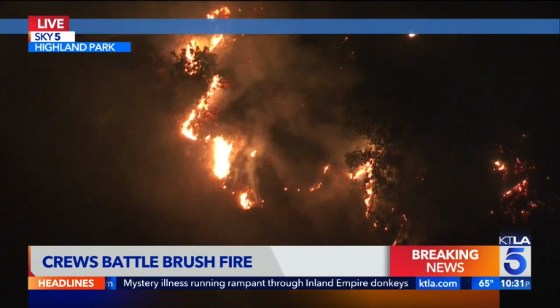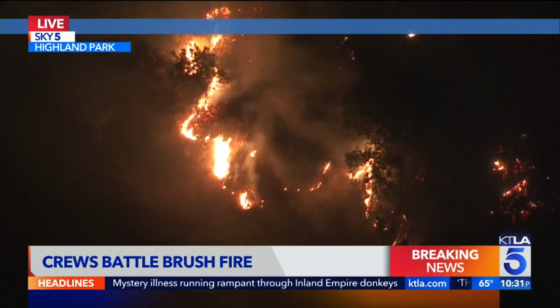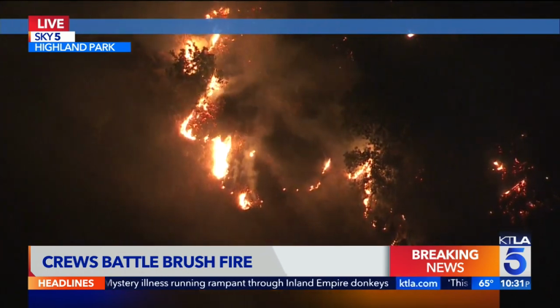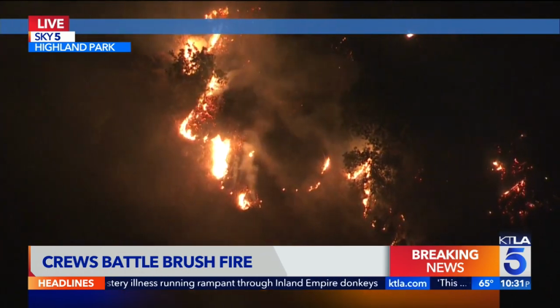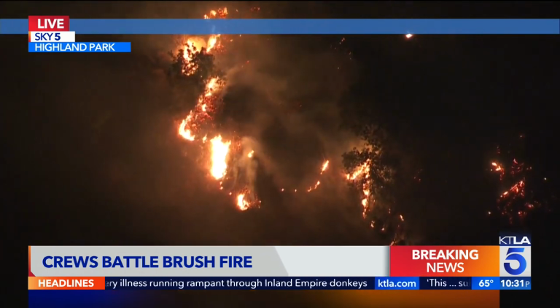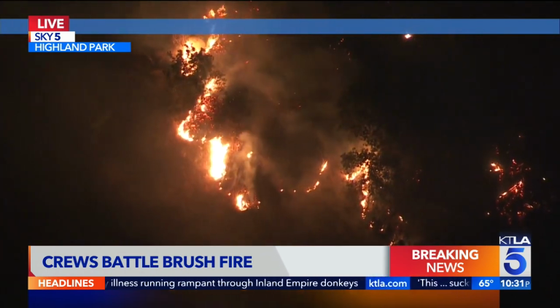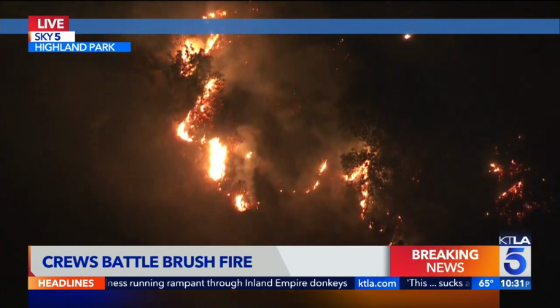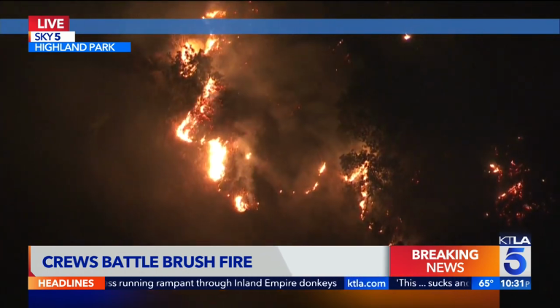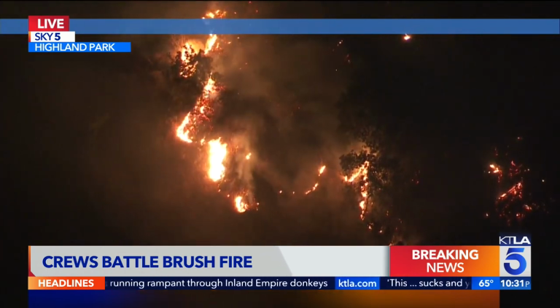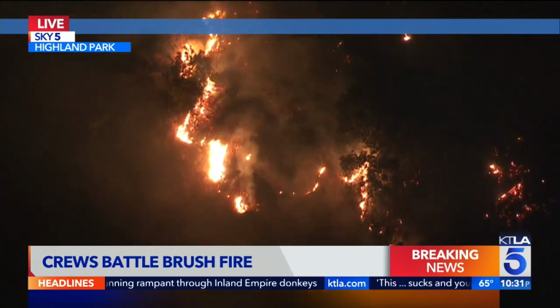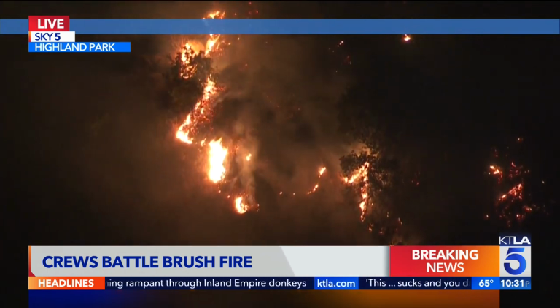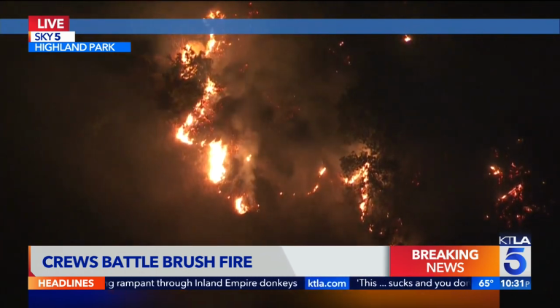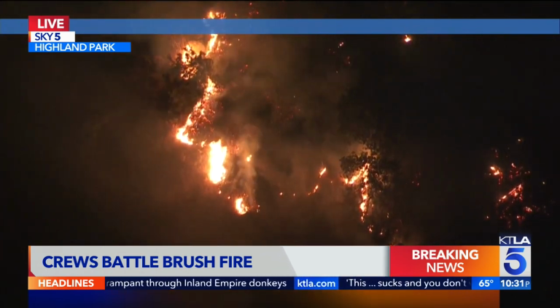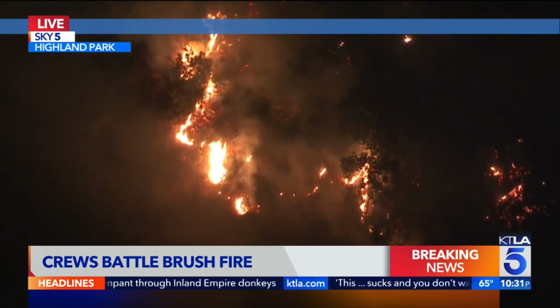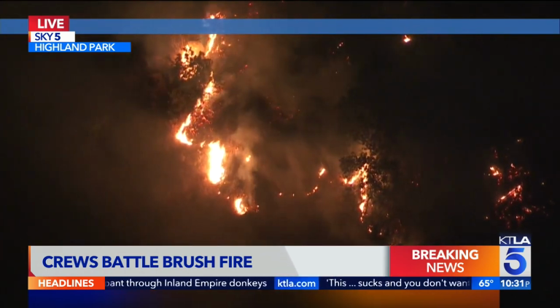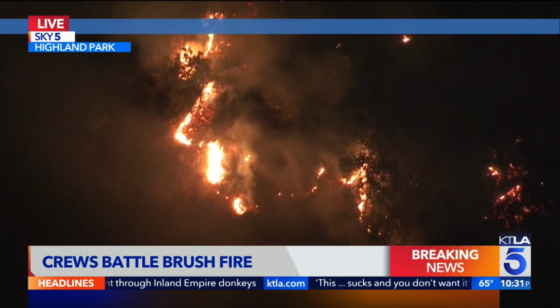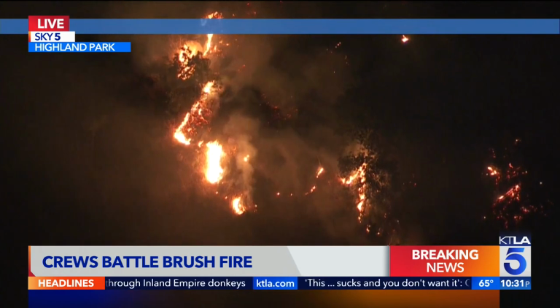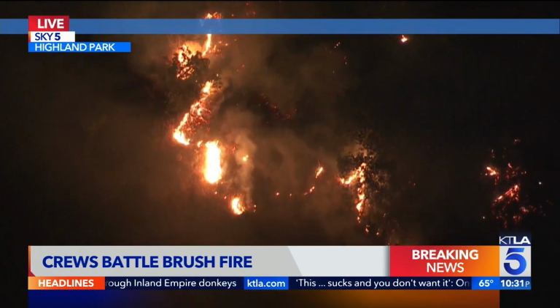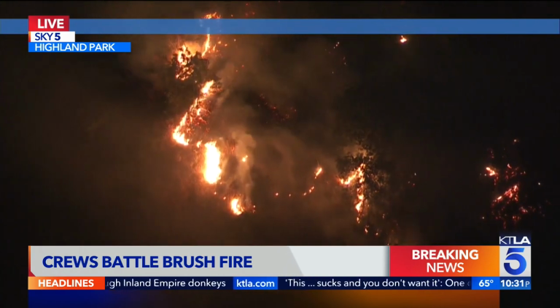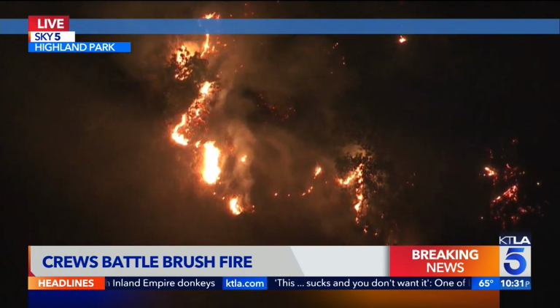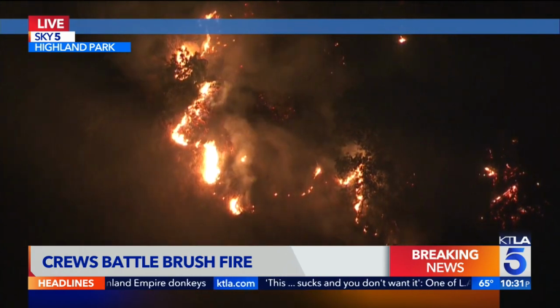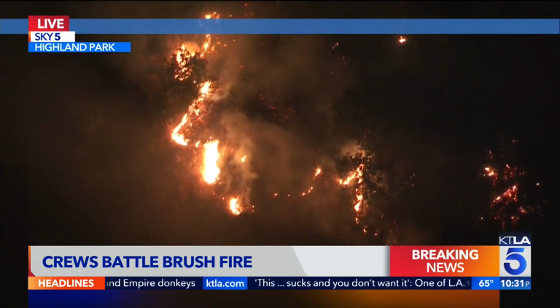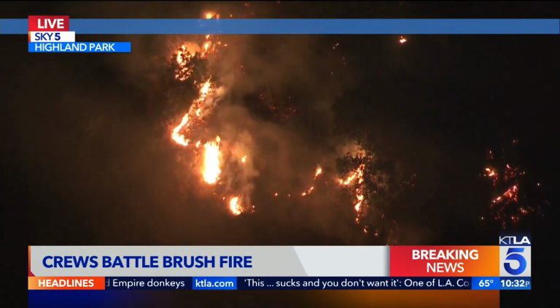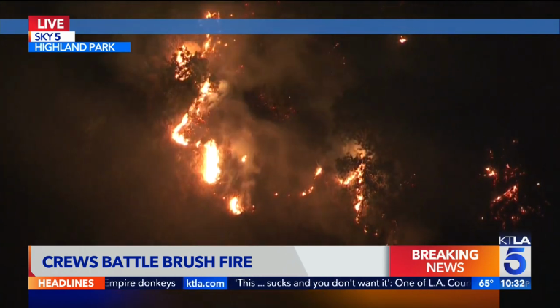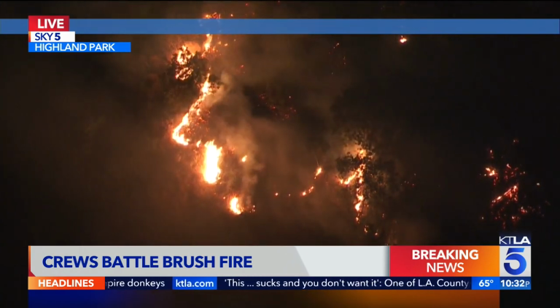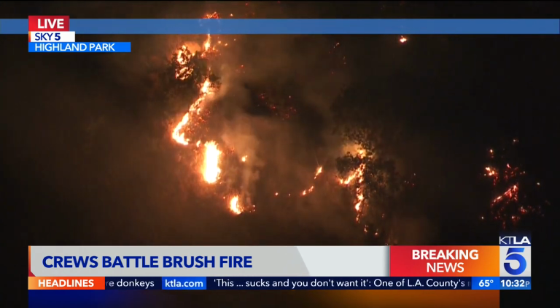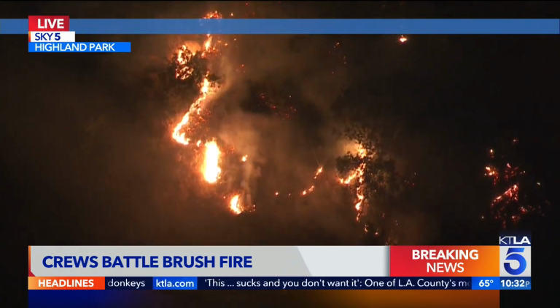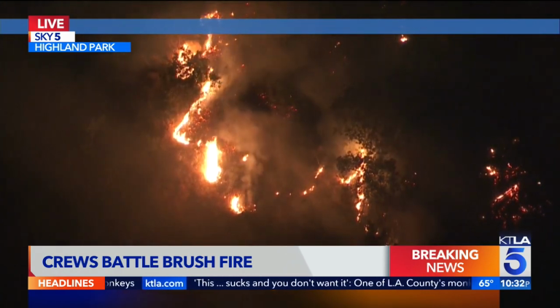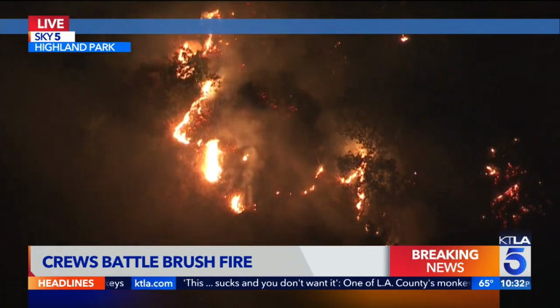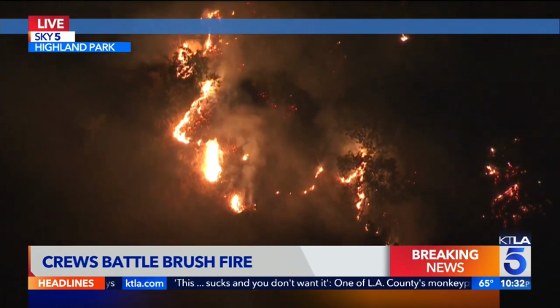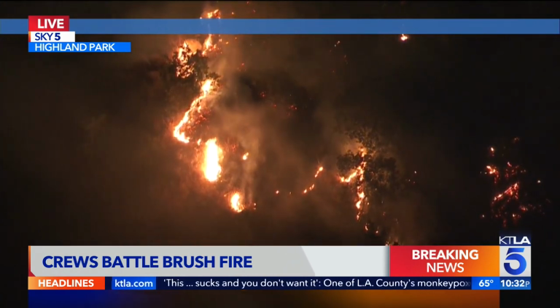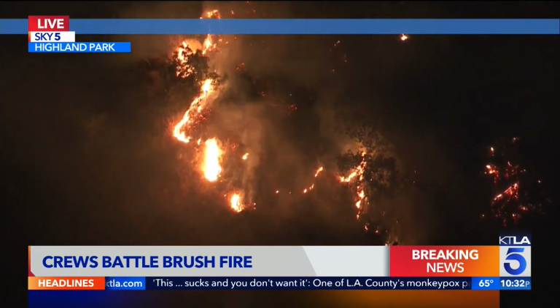When you get one of these fires that start, they can spread very quickly. So fire crews are right now on the scene trying to protect homes in the area, near Monterey Road, in Highland Park off the 110 freeway.